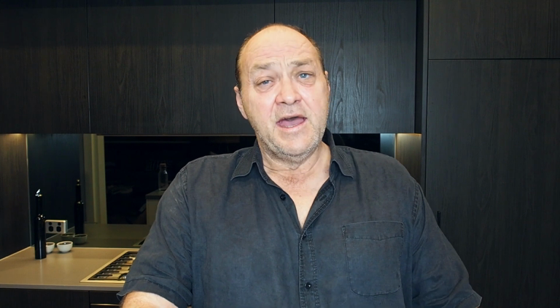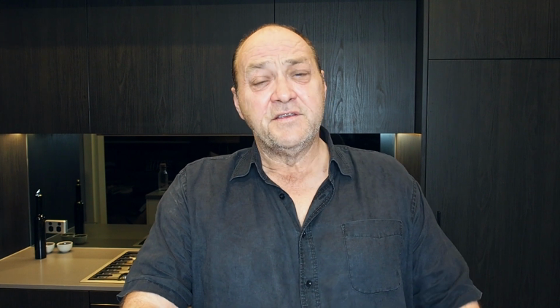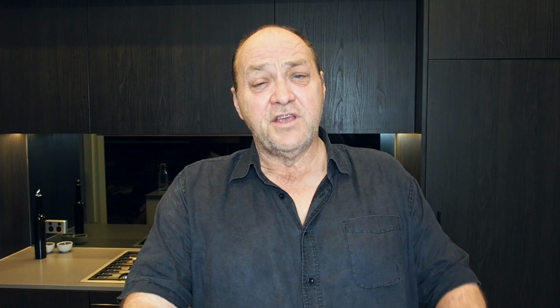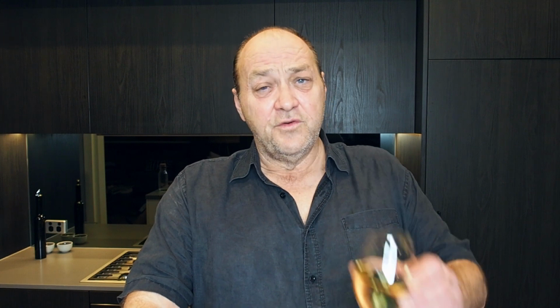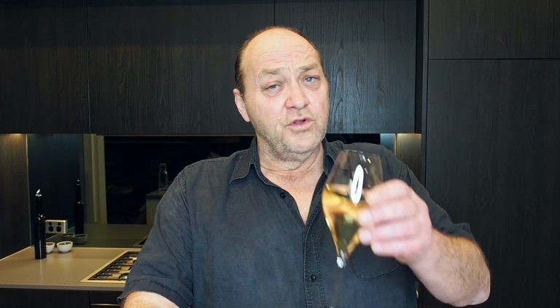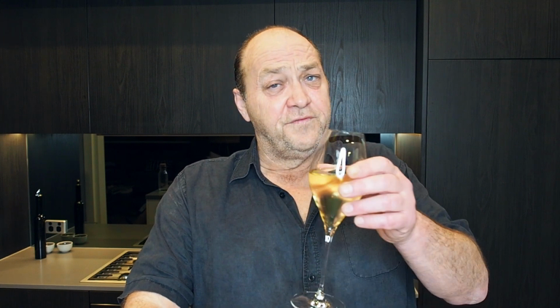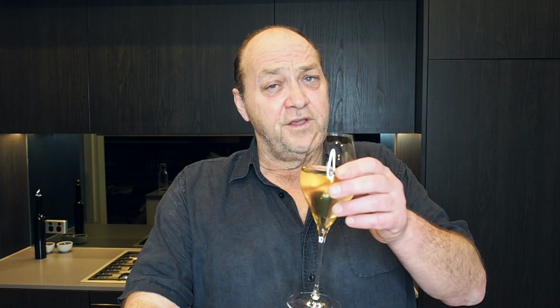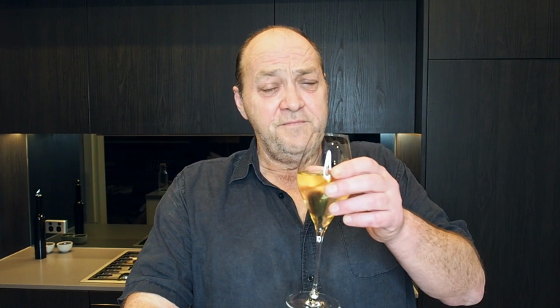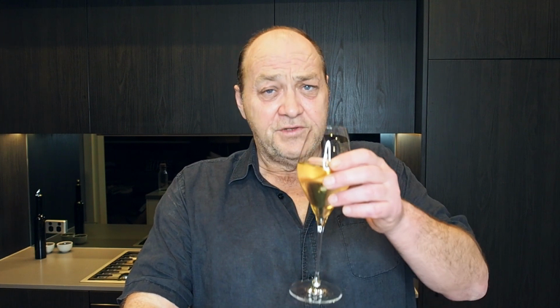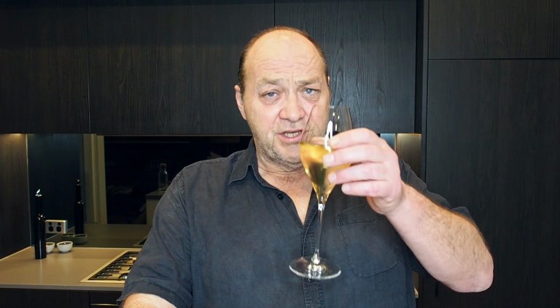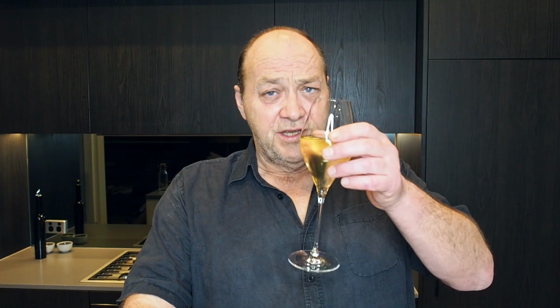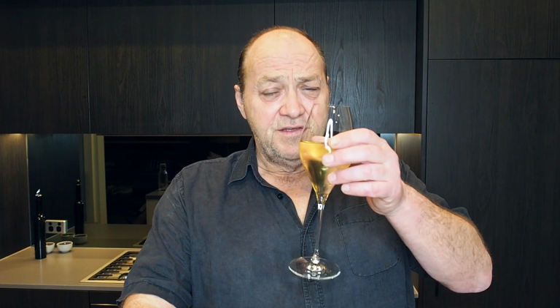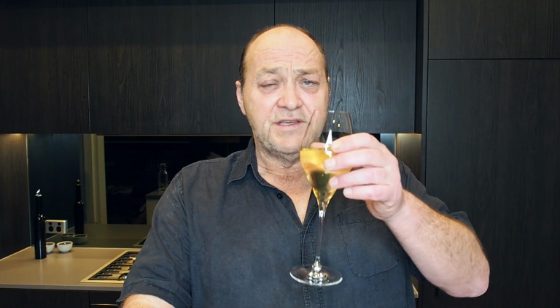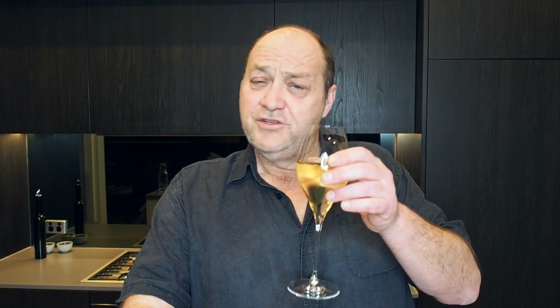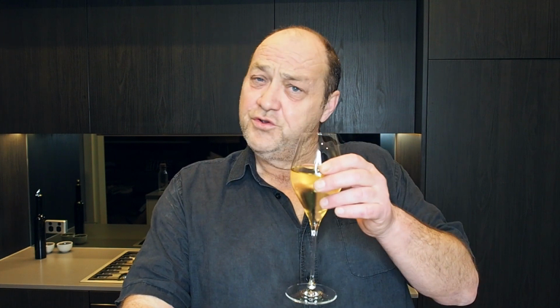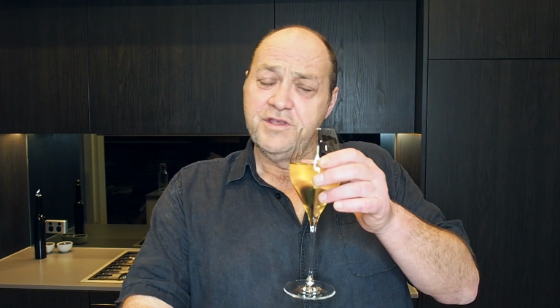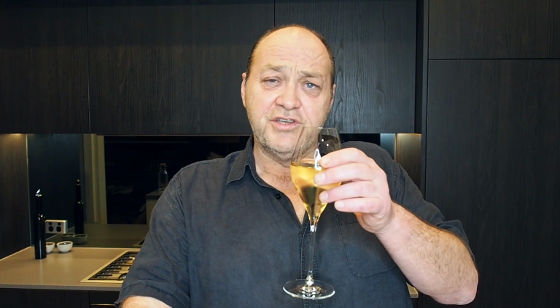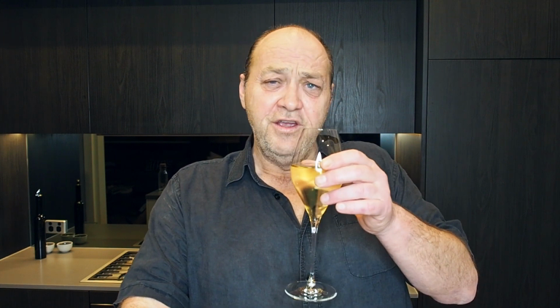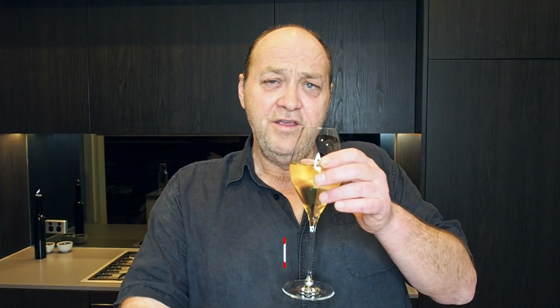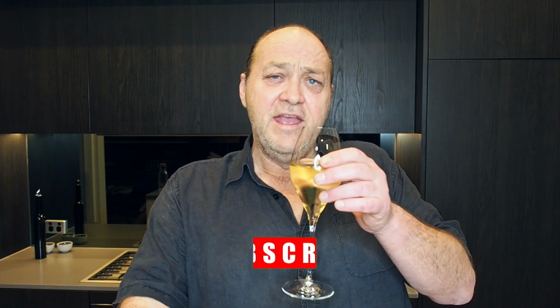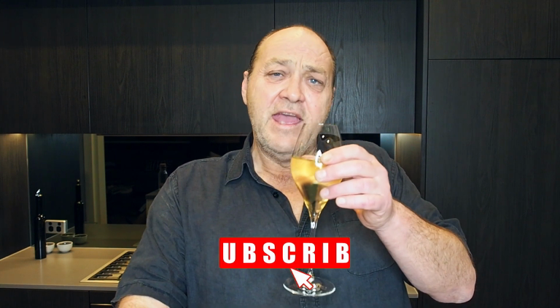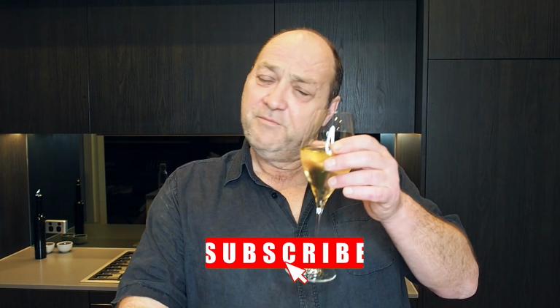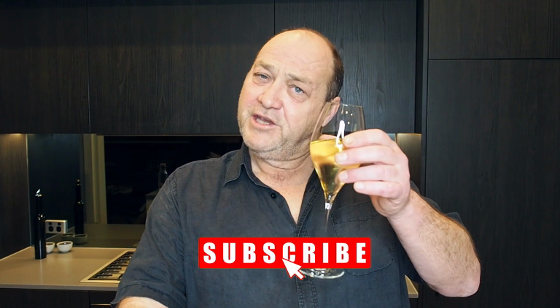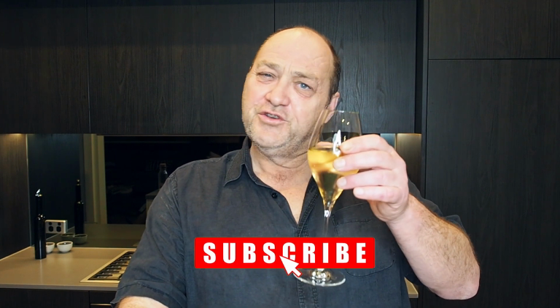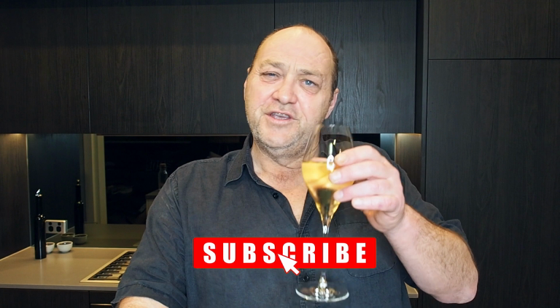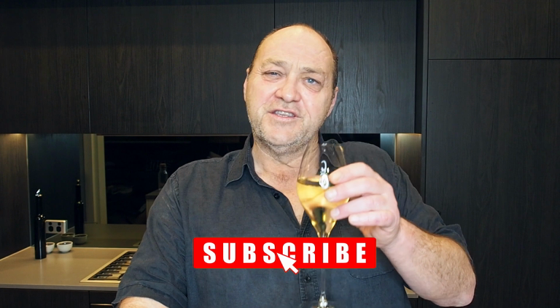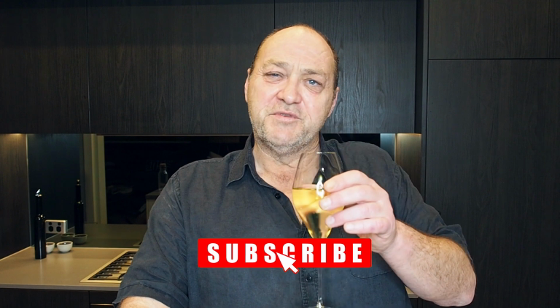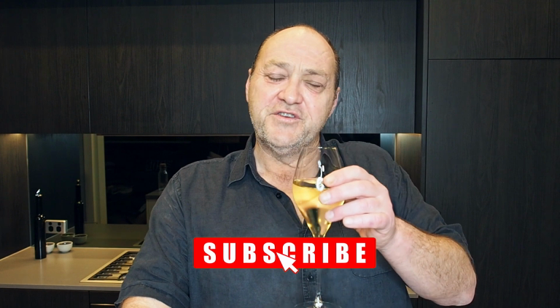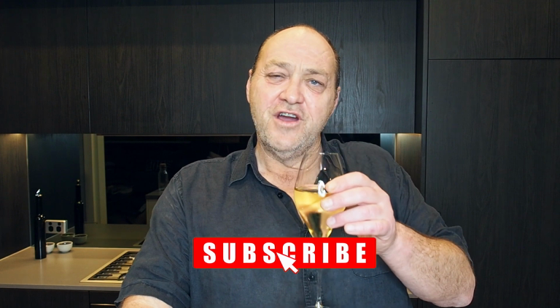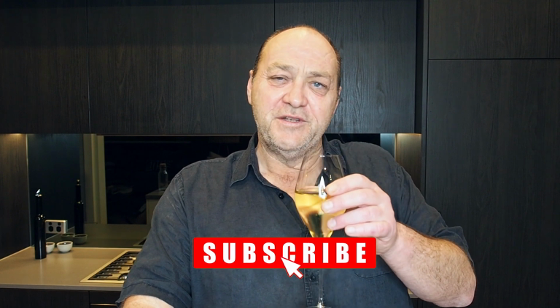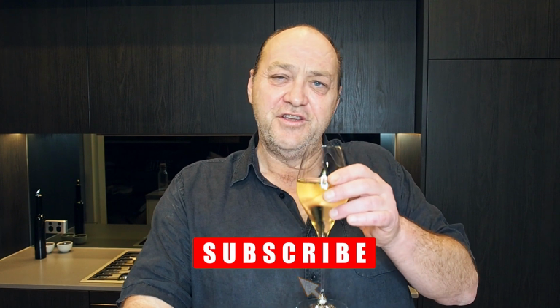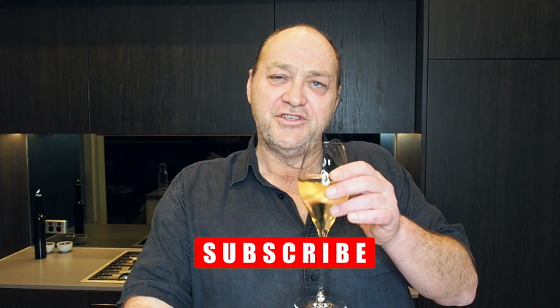So to all of you, enjoy the show and make sure you subscribe on YouTube.